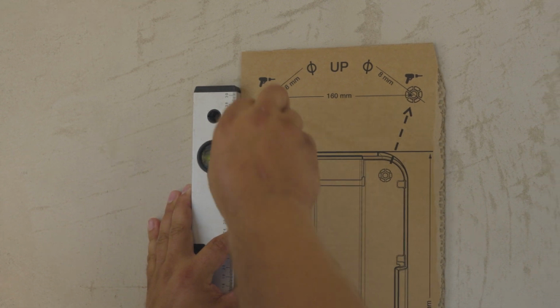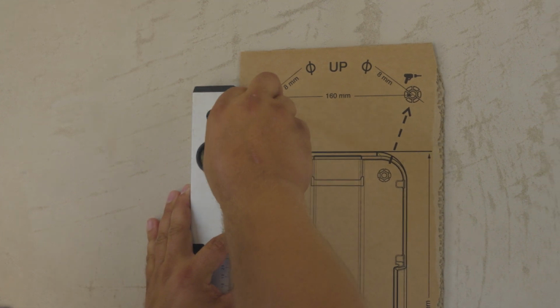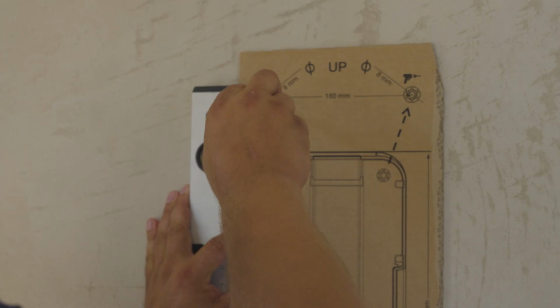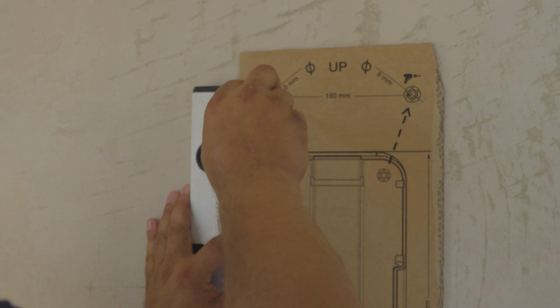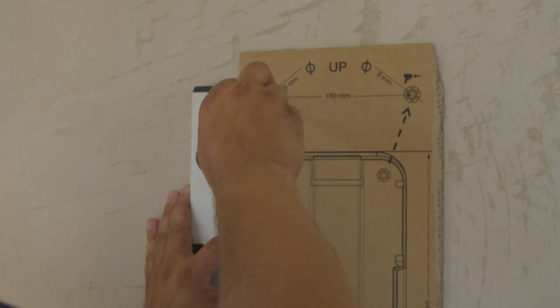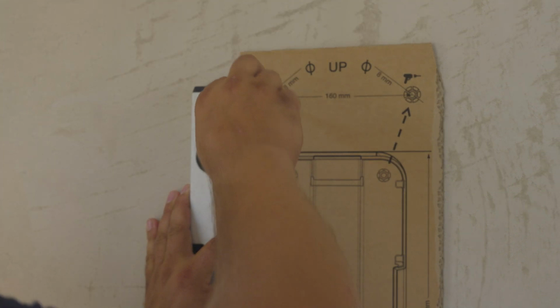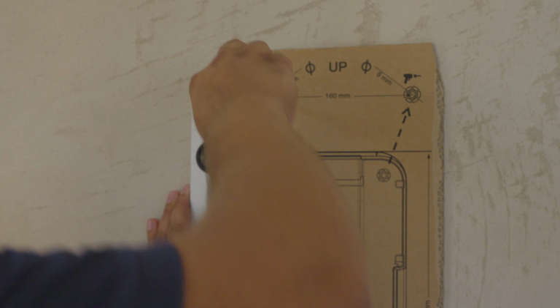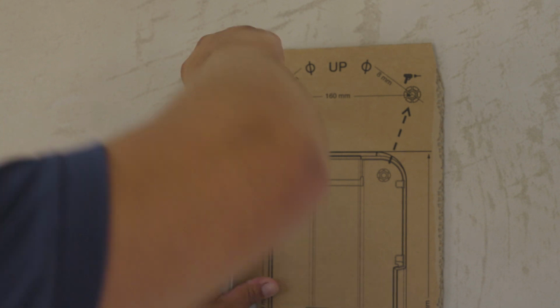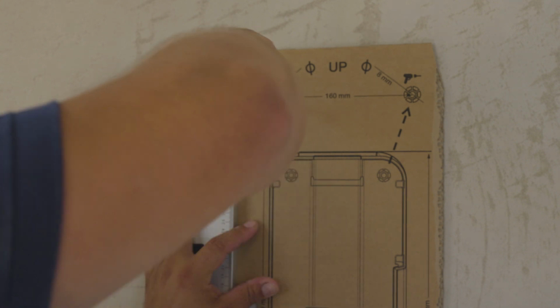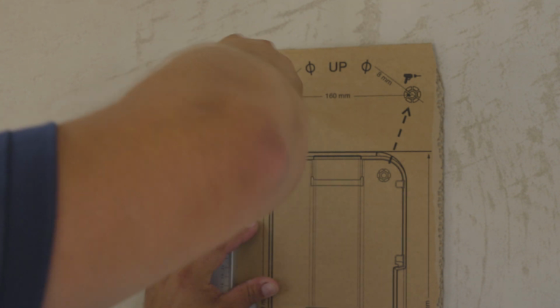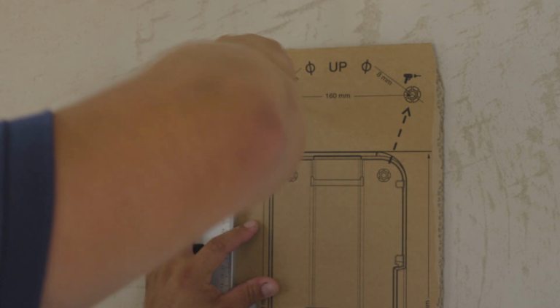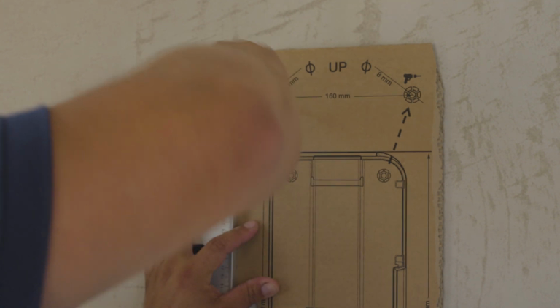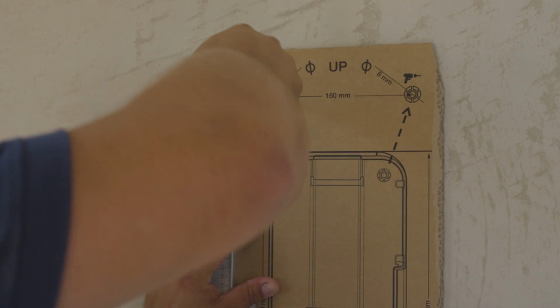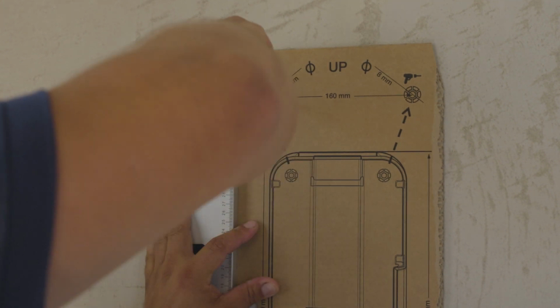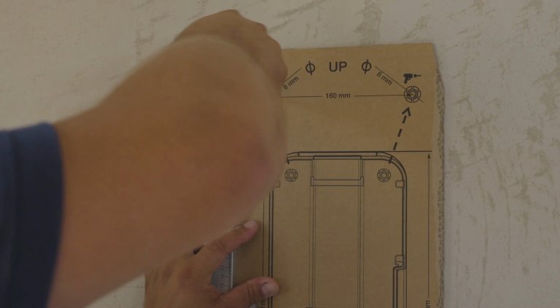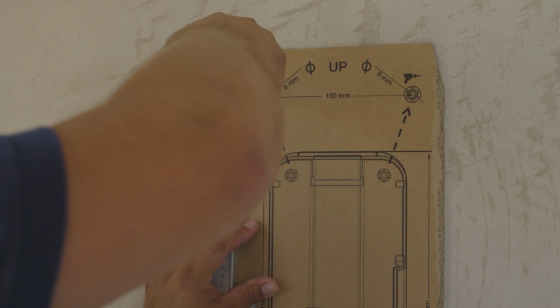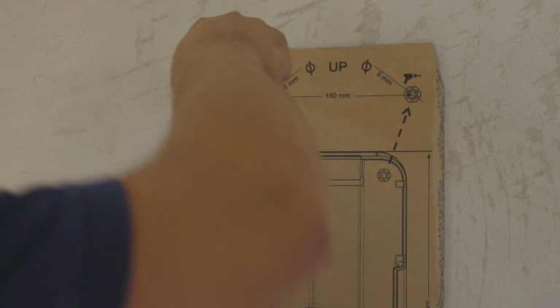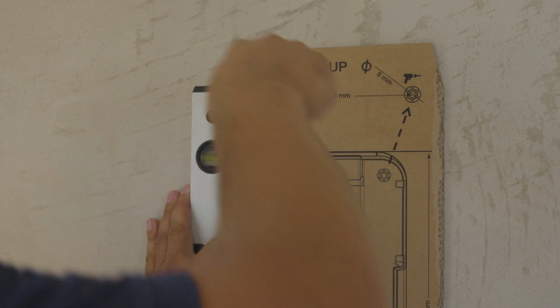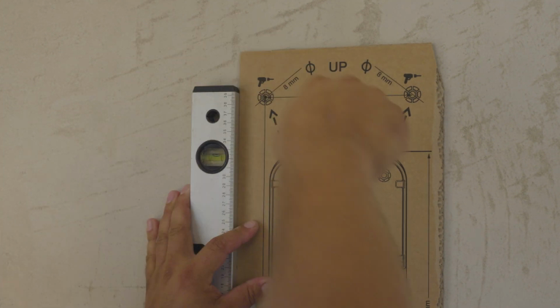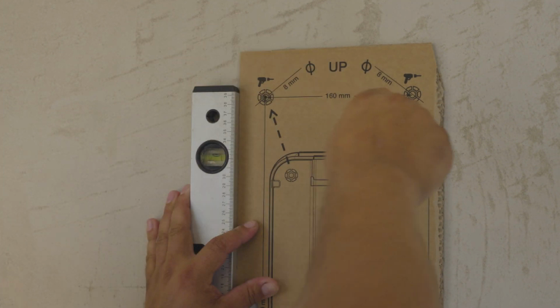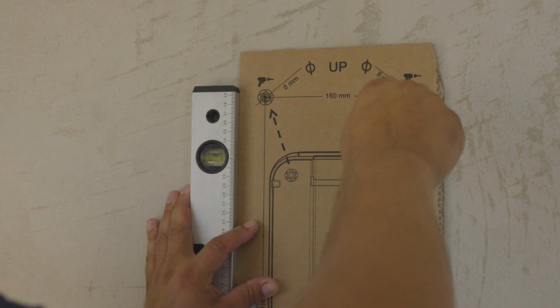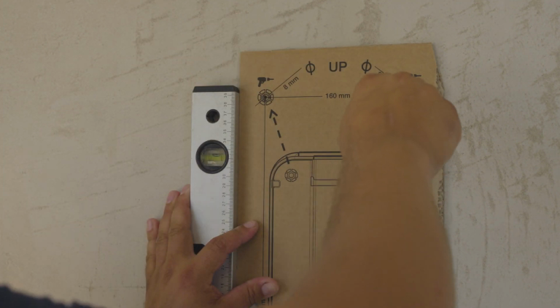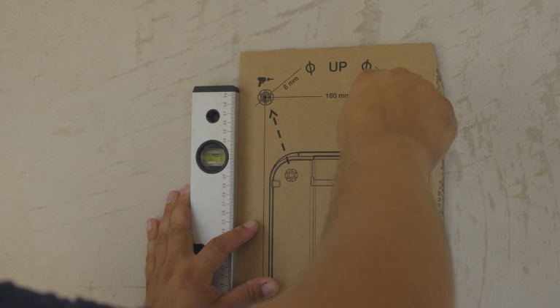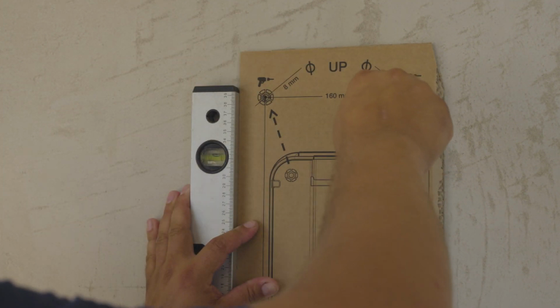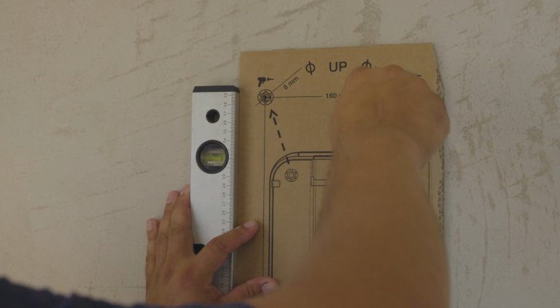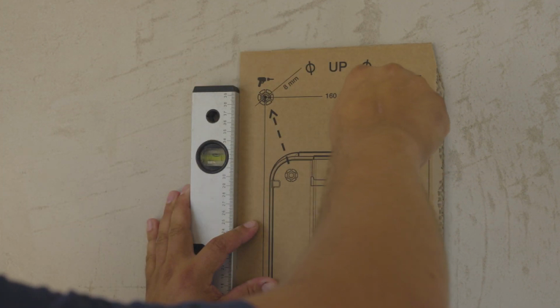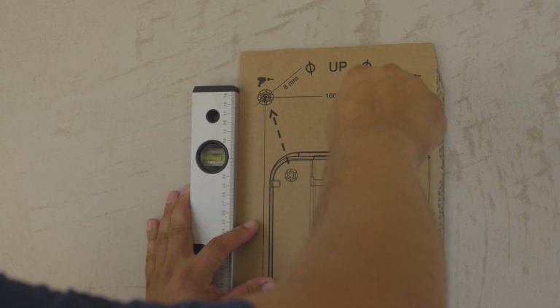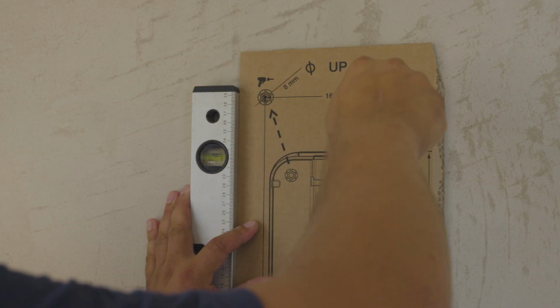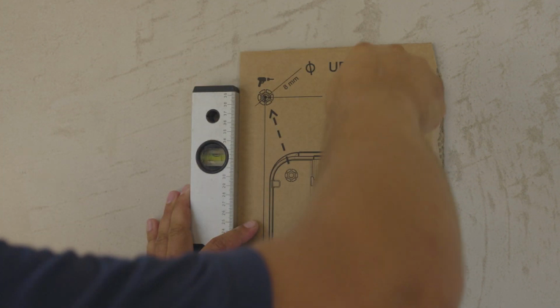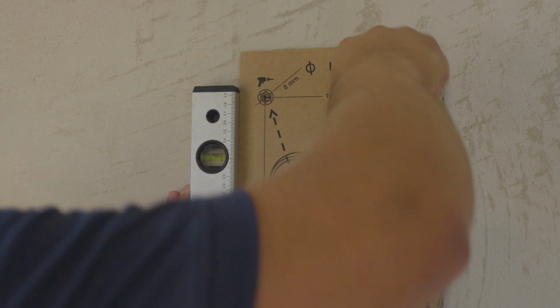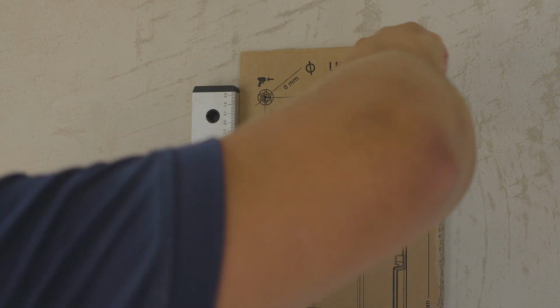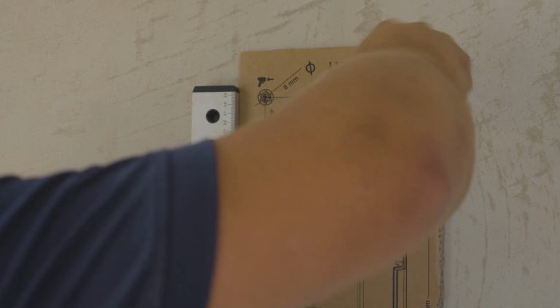Mark four hole marks on the wall in order to correctly hang the charging station.